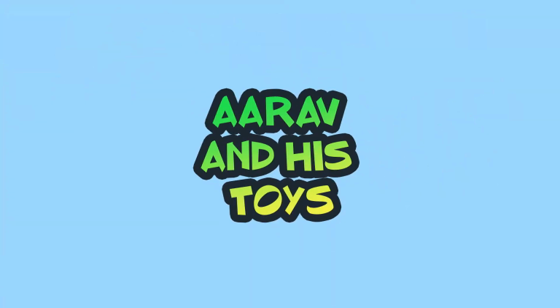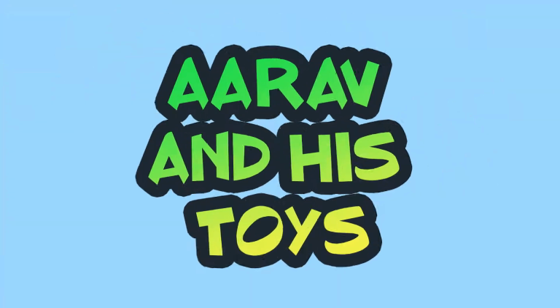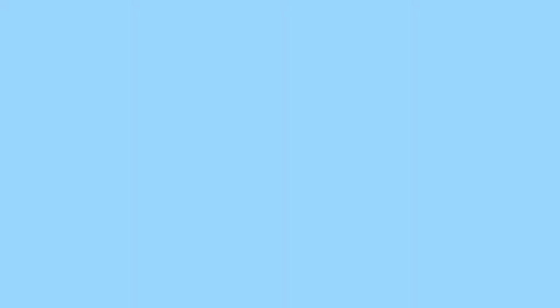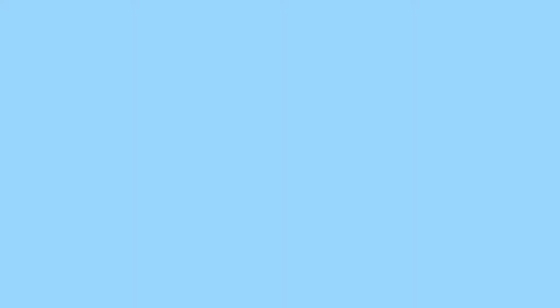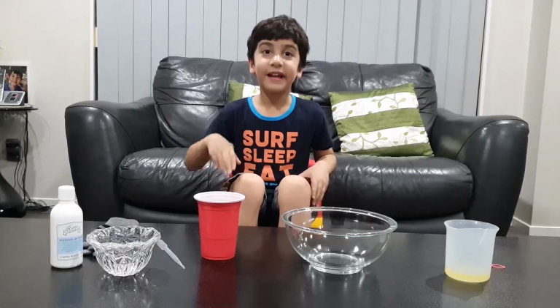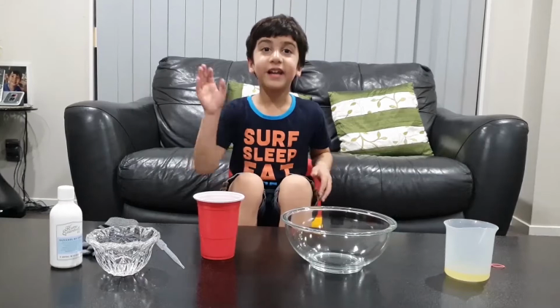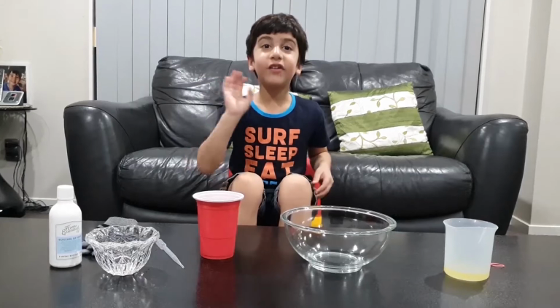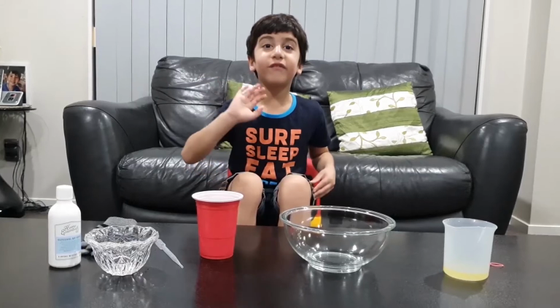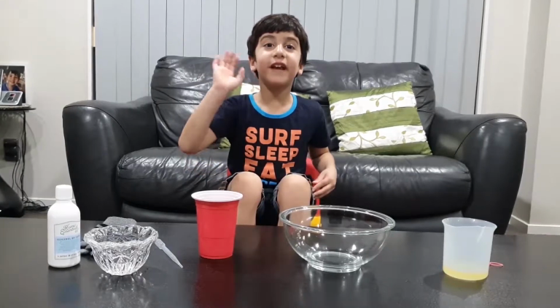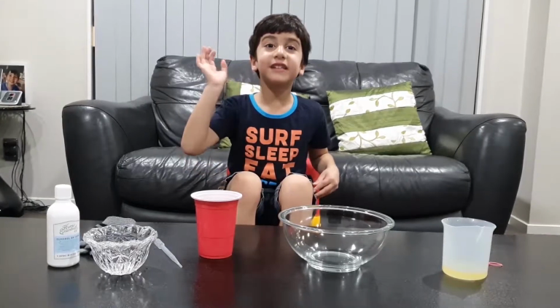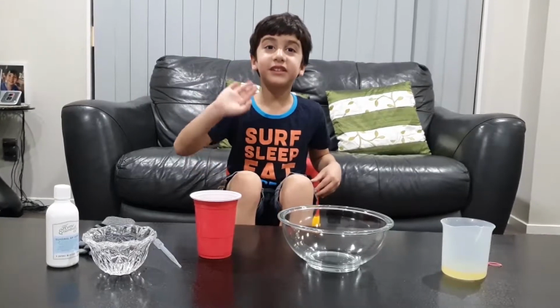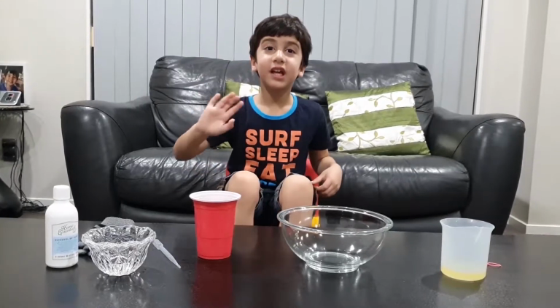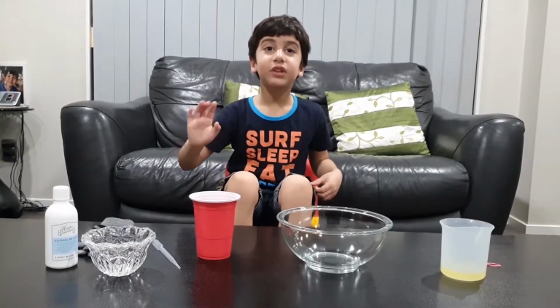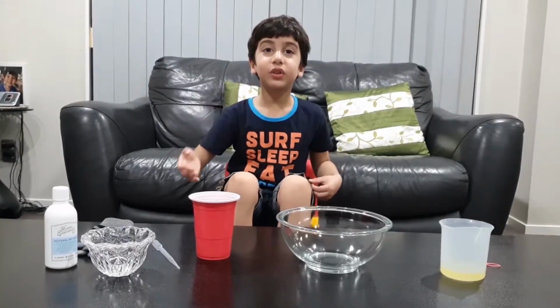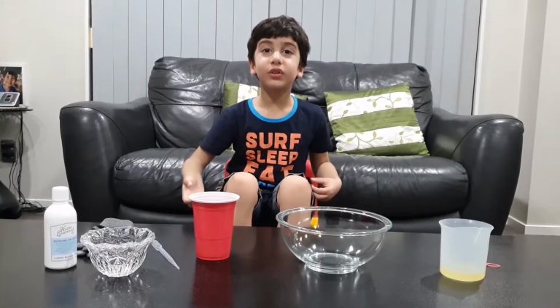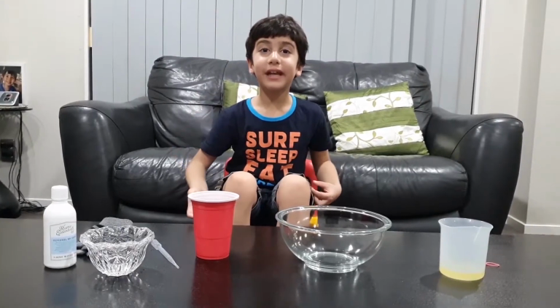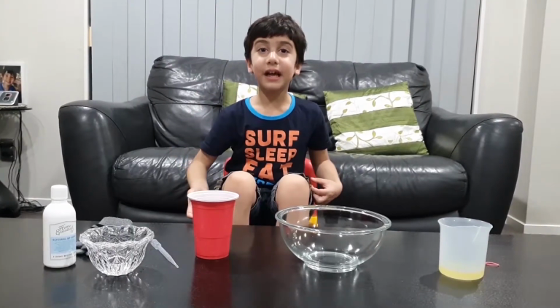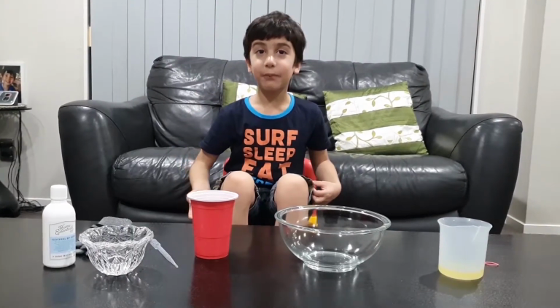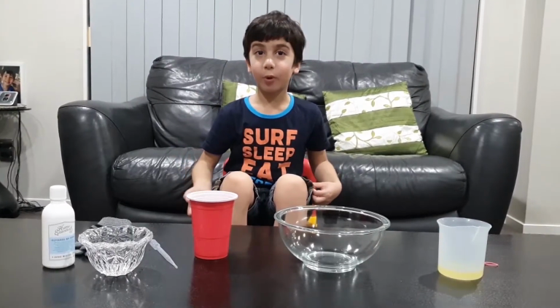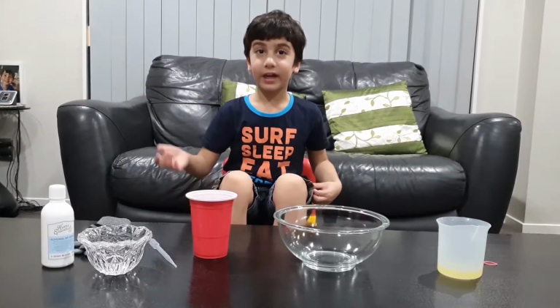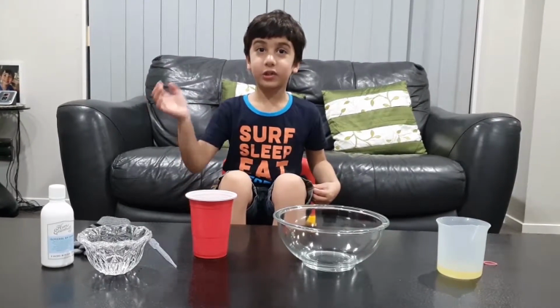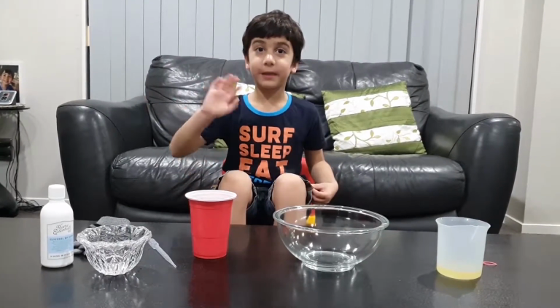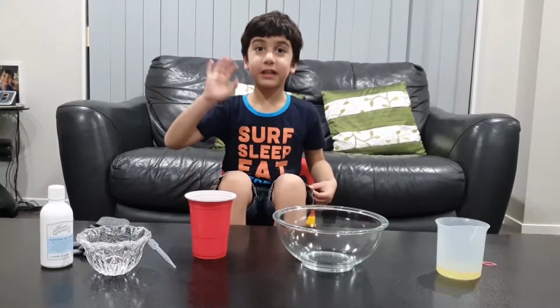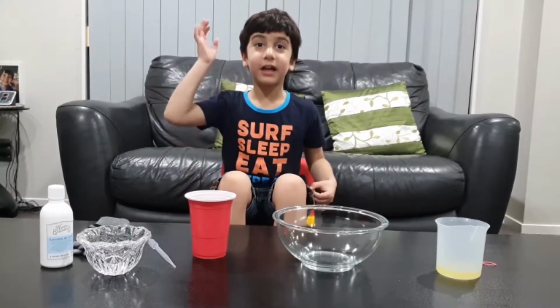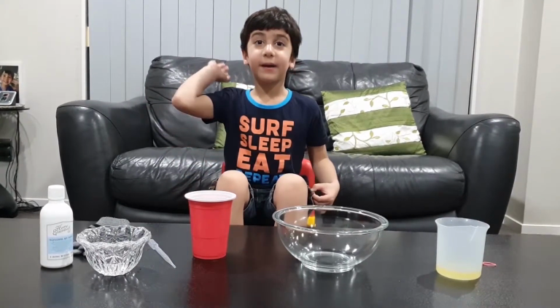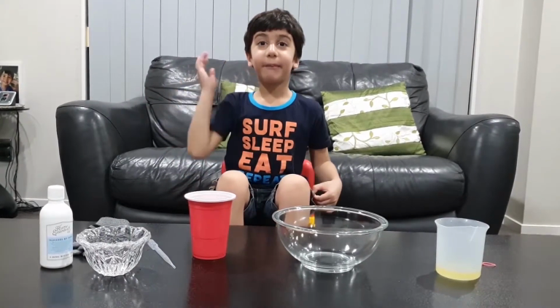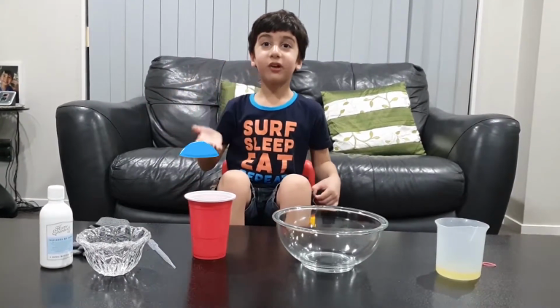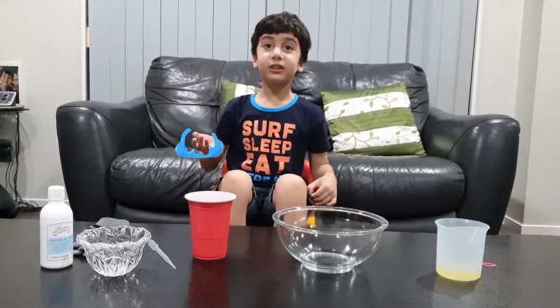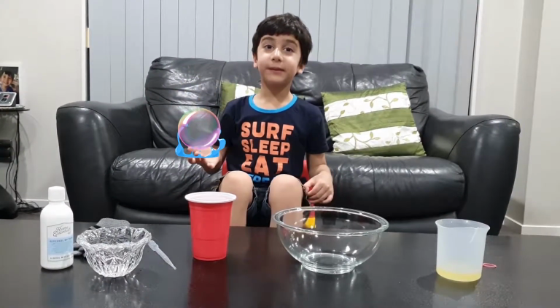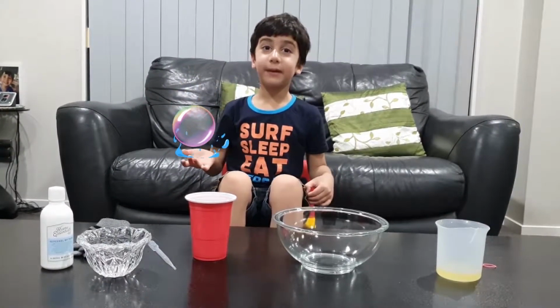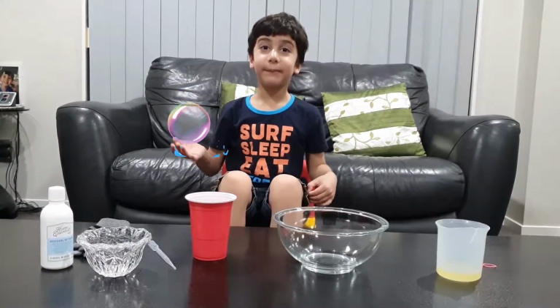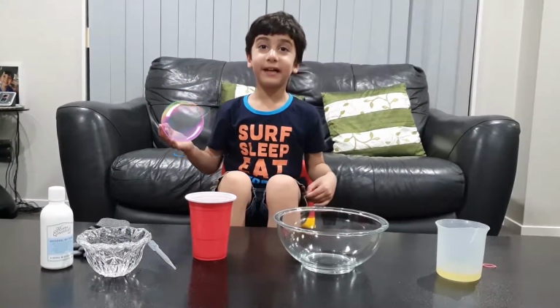Hello friends, today I'm going to make bouncy bubbles.